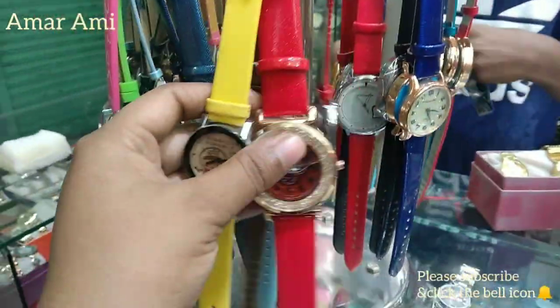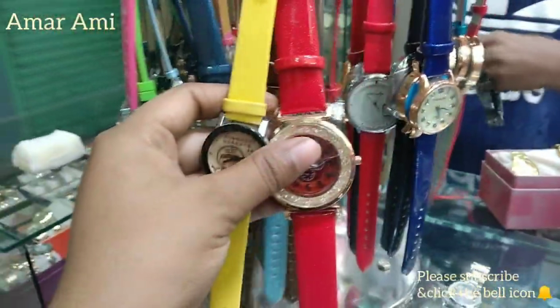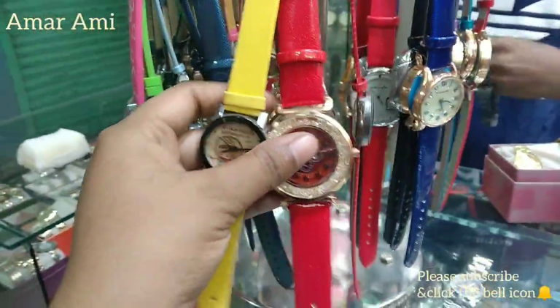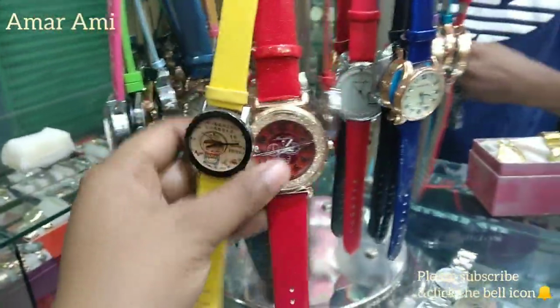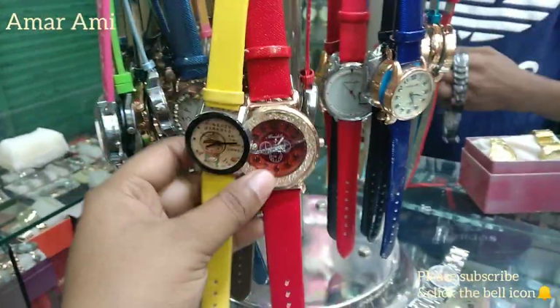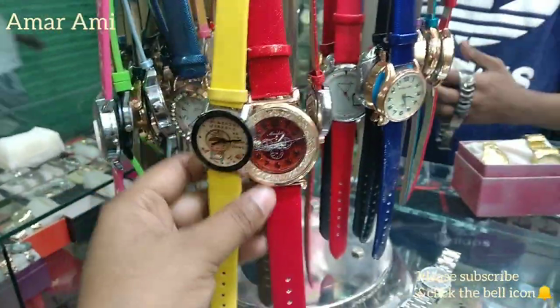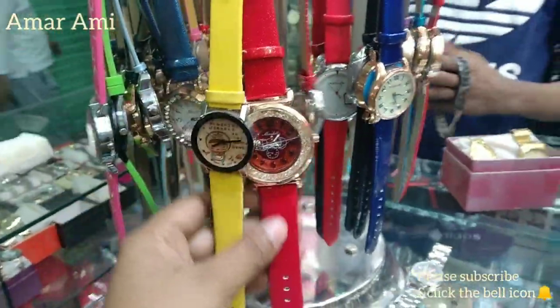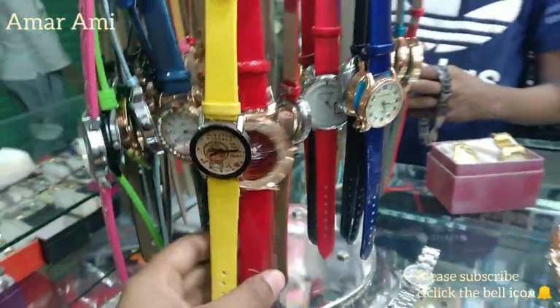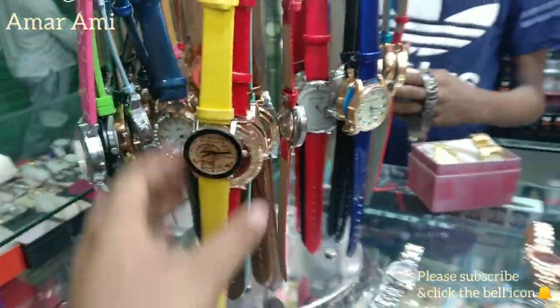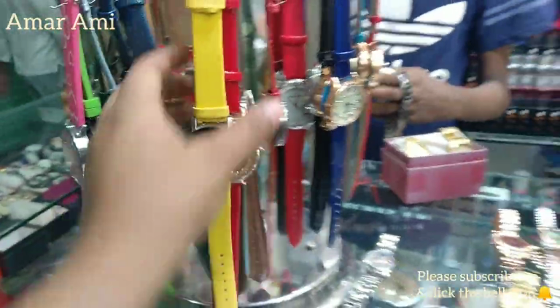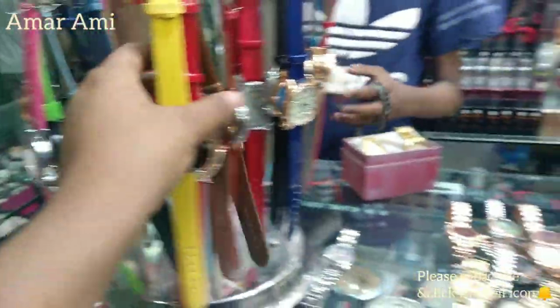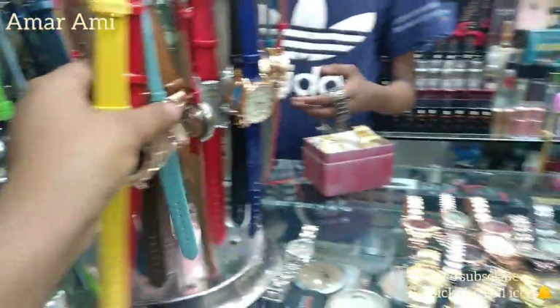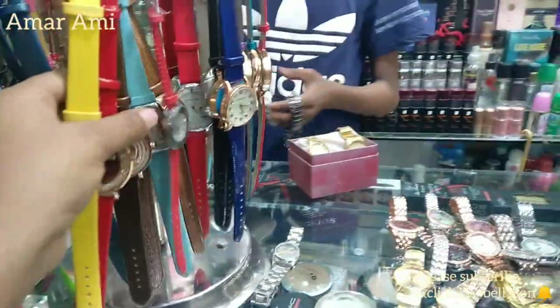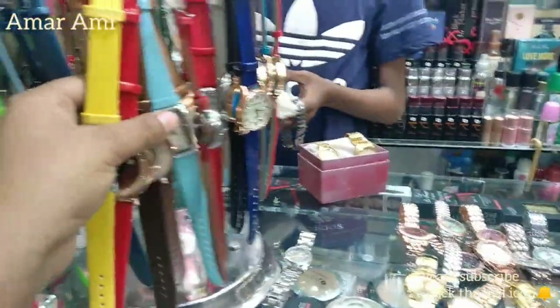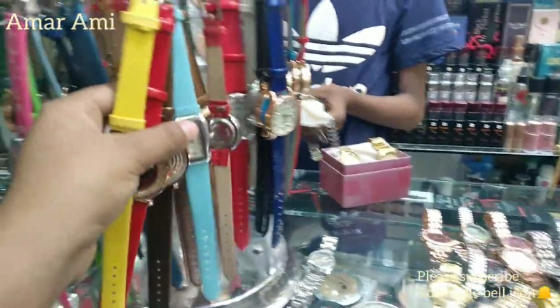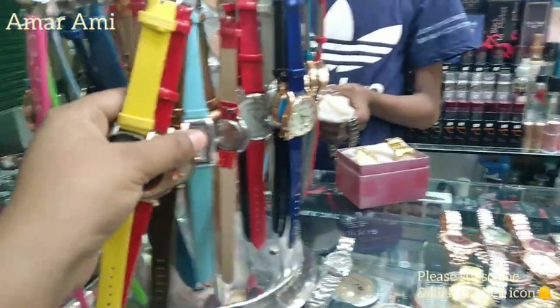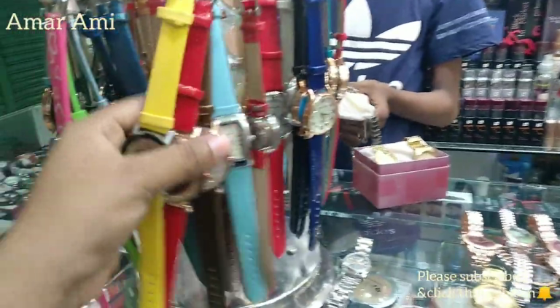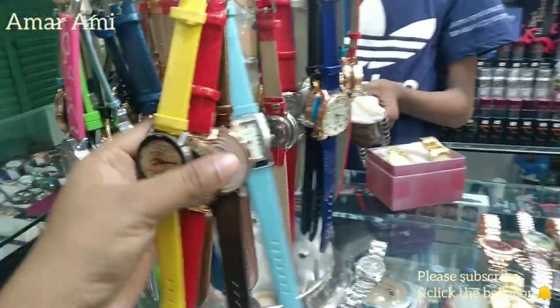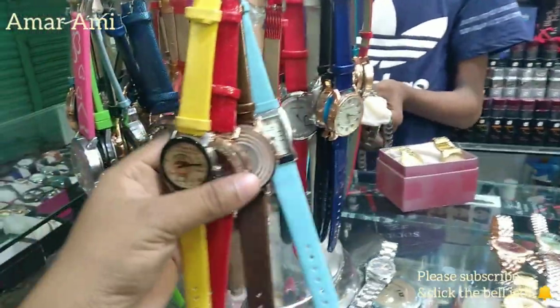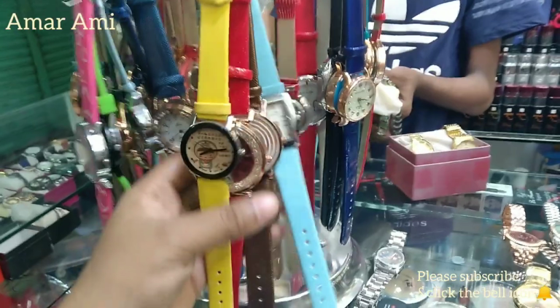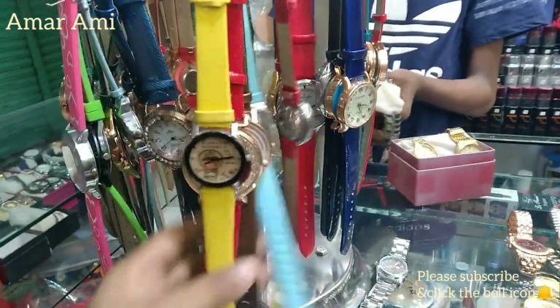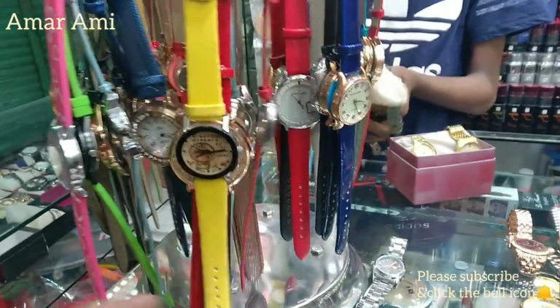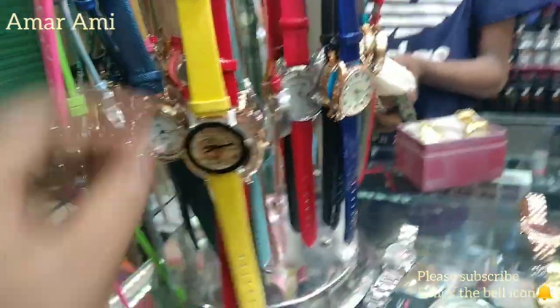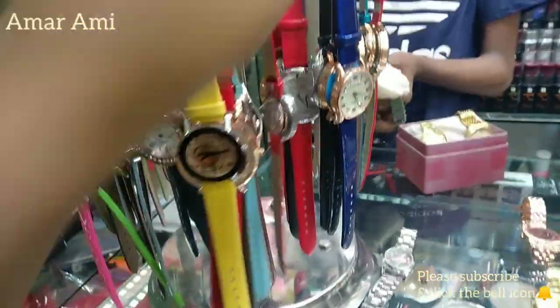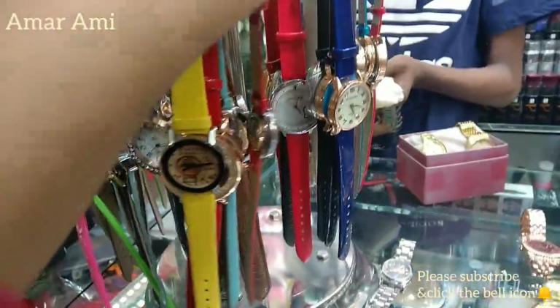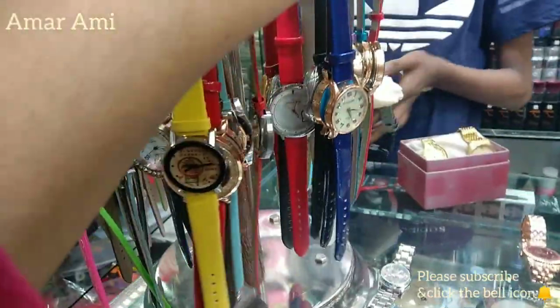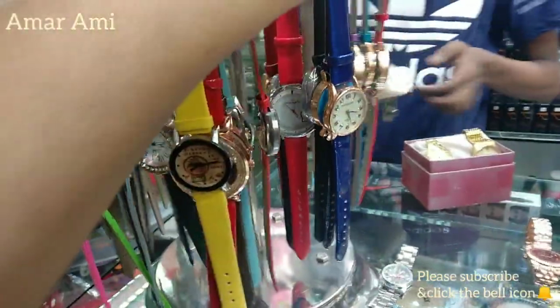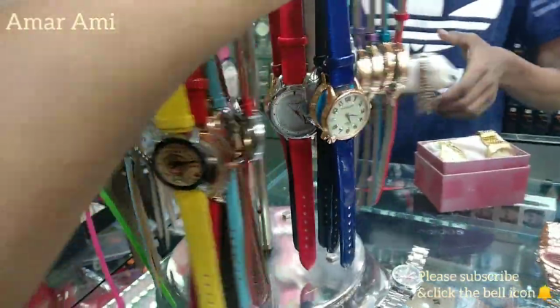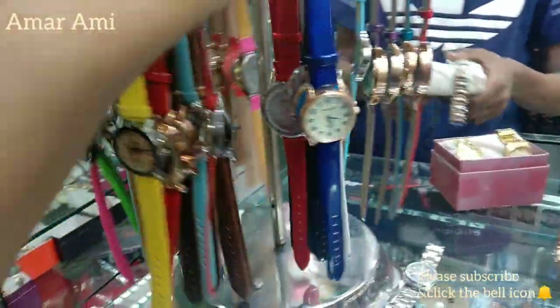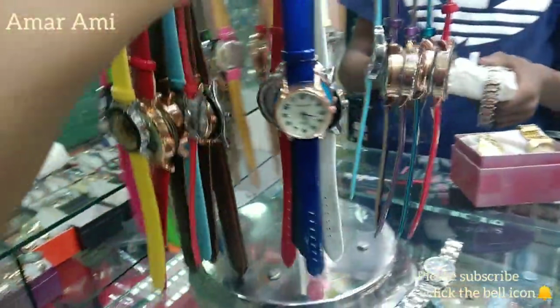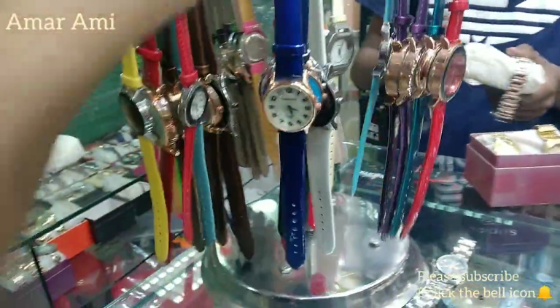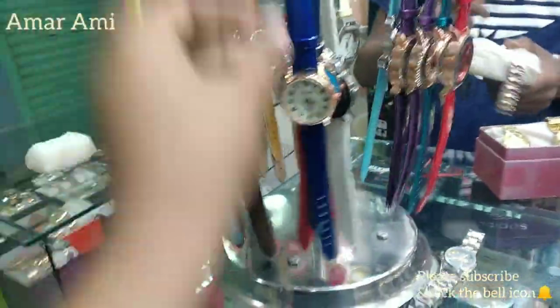Please don't forget to subscribe. I will be very happy to see the collection. So first, I am going to start with this collection.